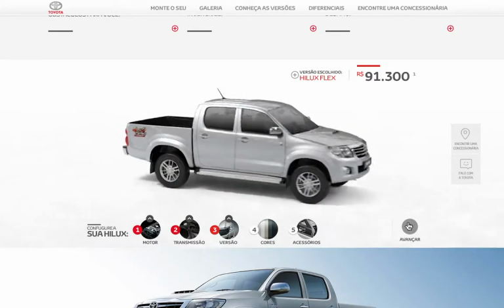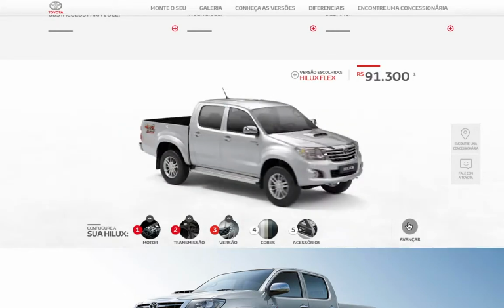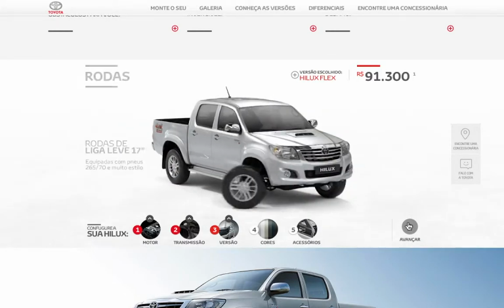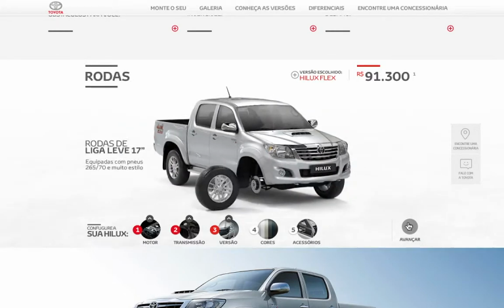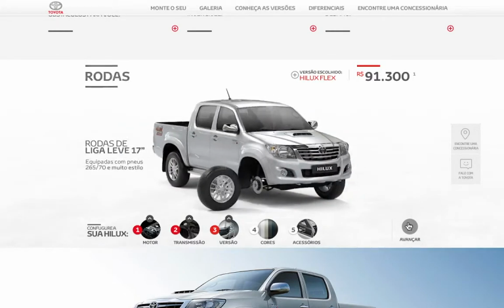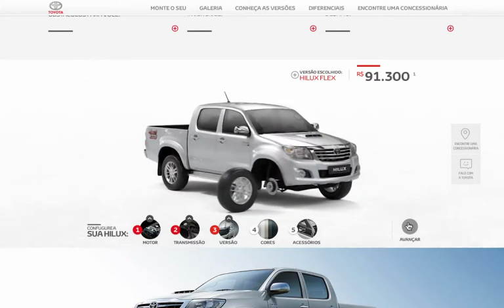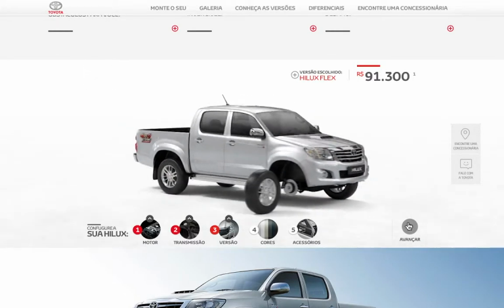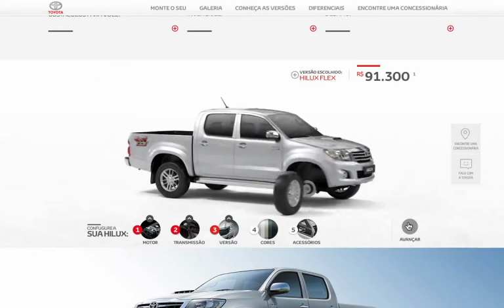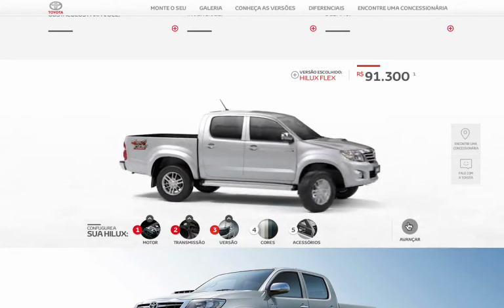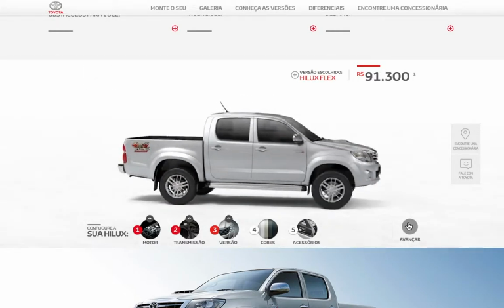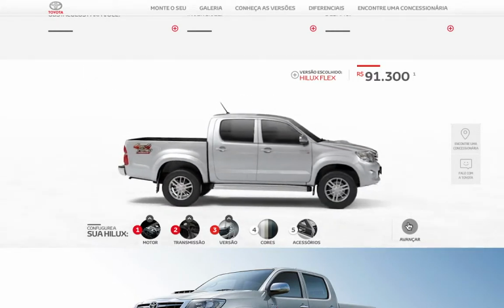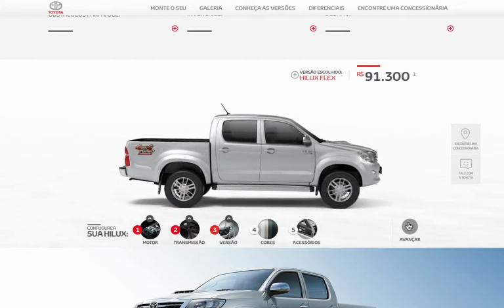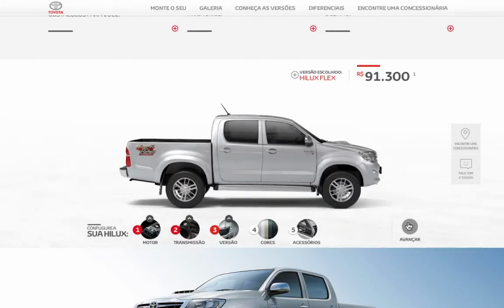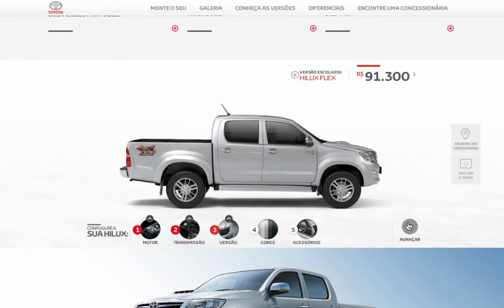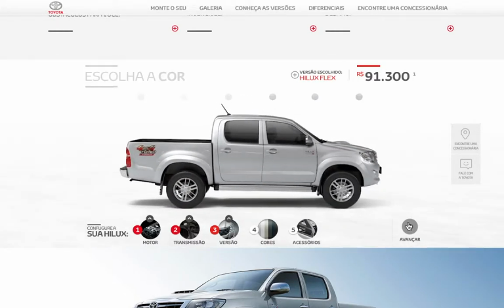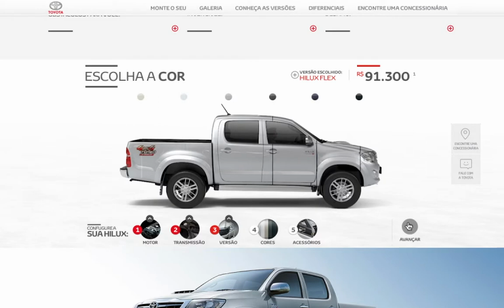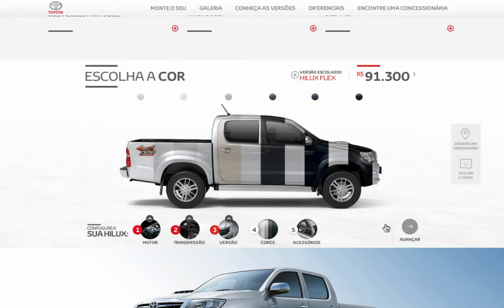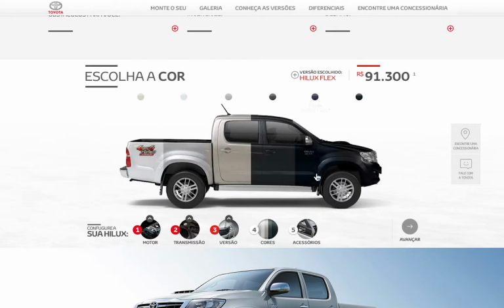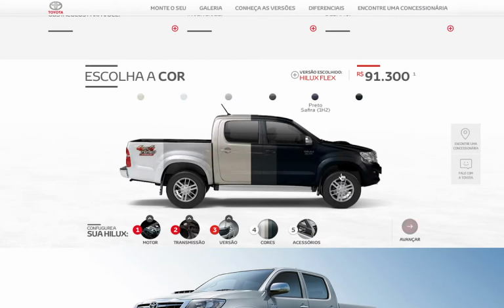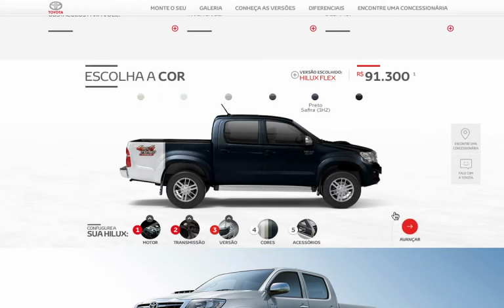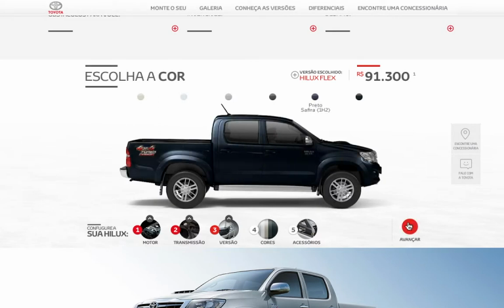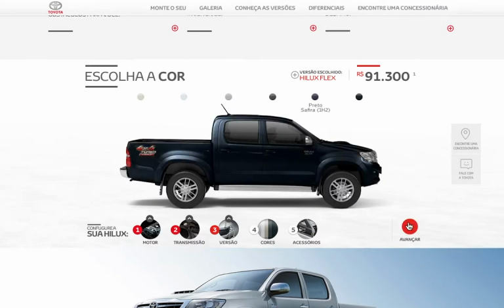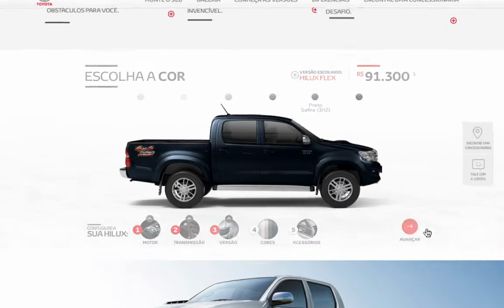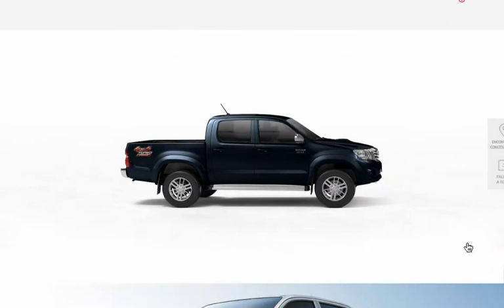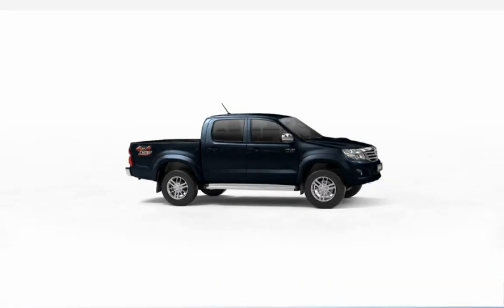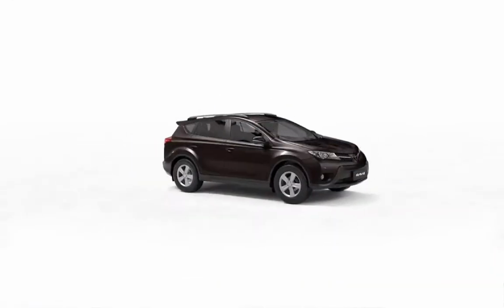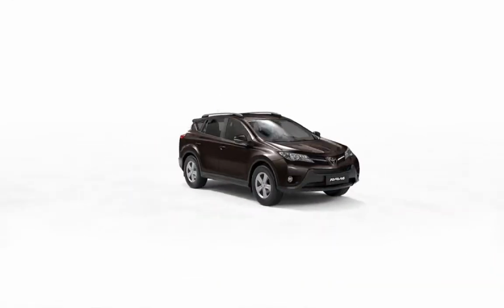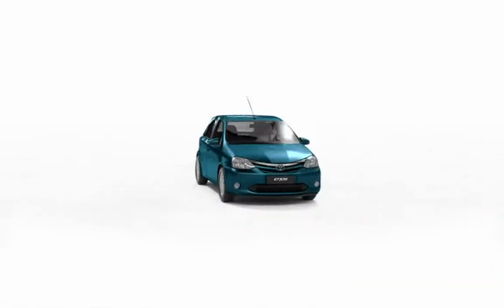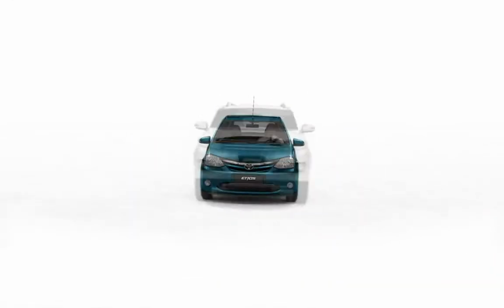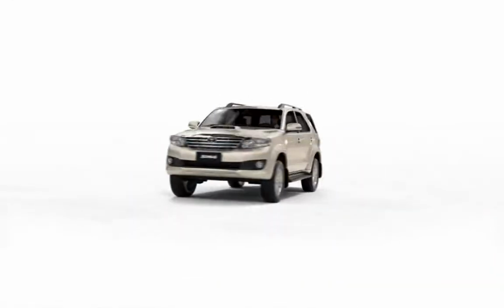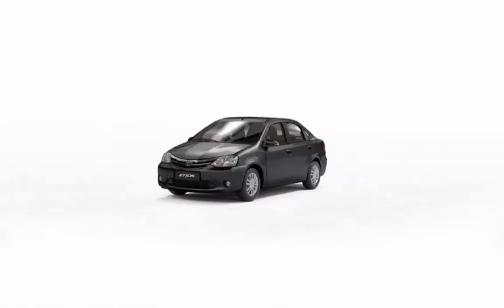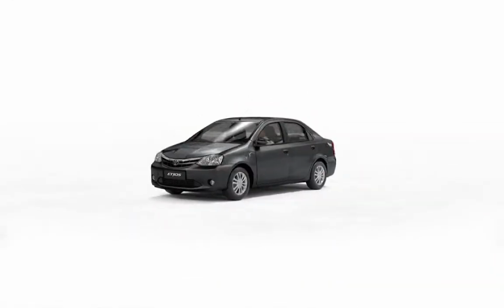With this project, Toyota devised a brand new way to choose a car. And the ride is just beginning.